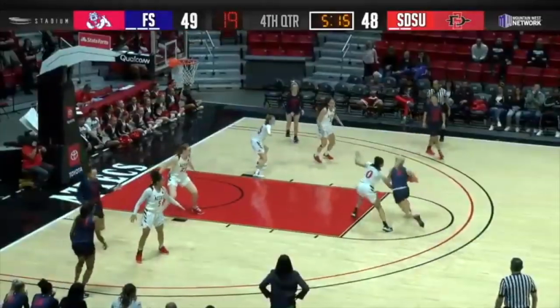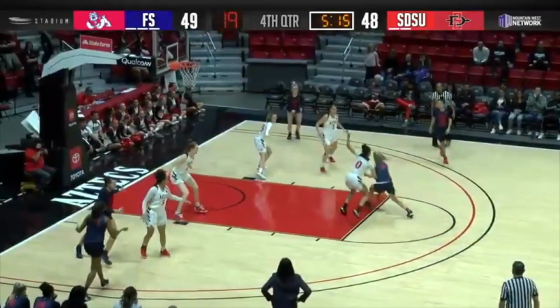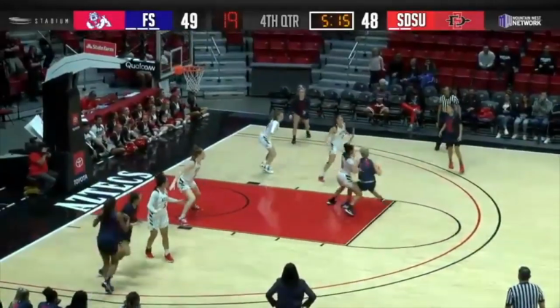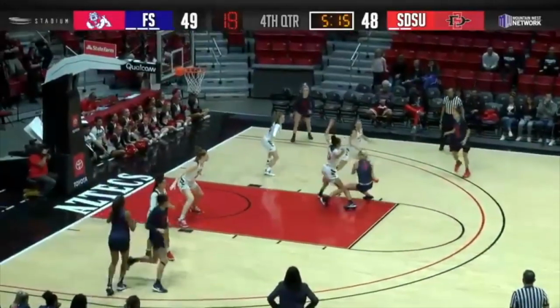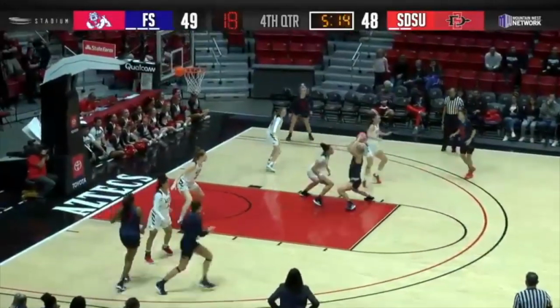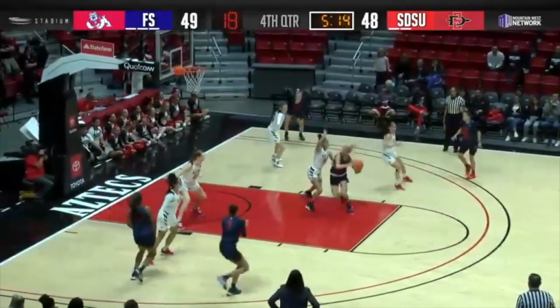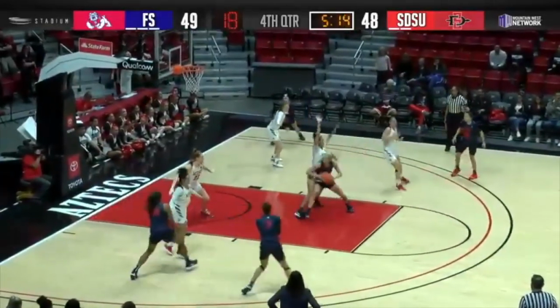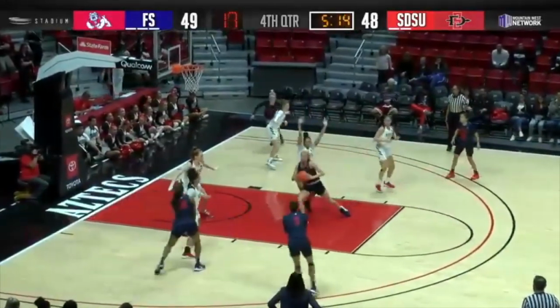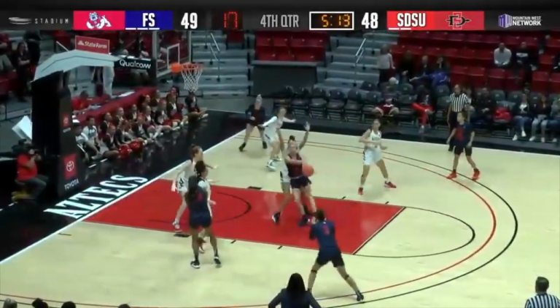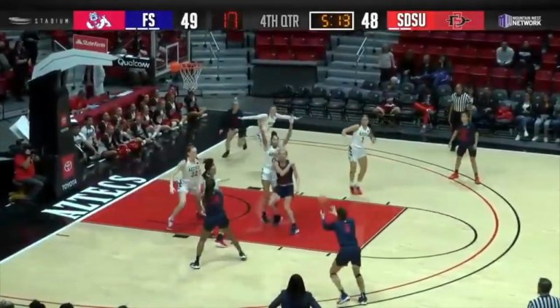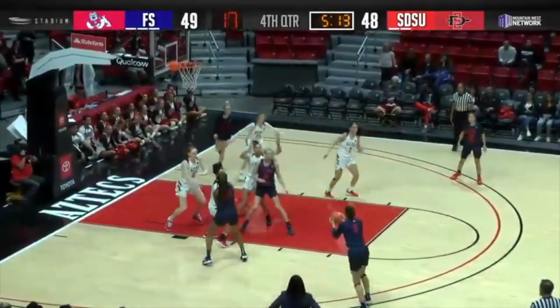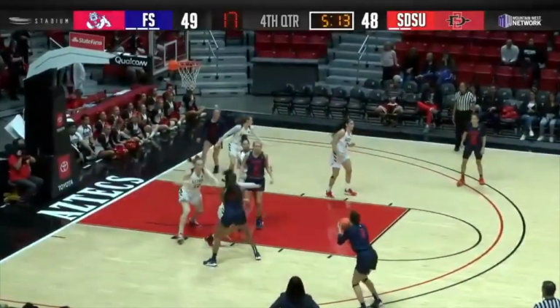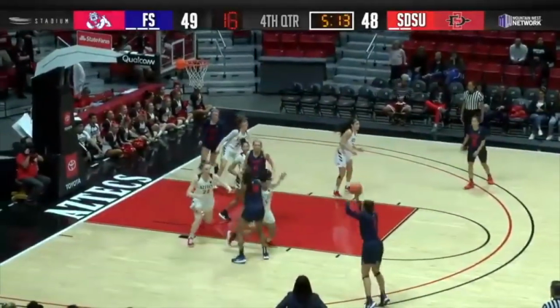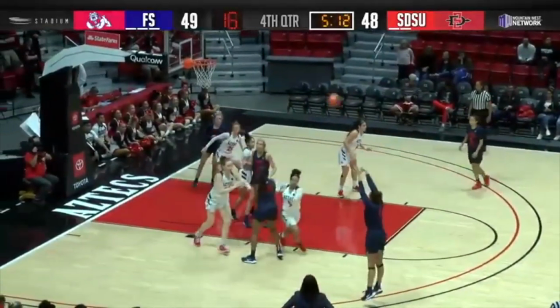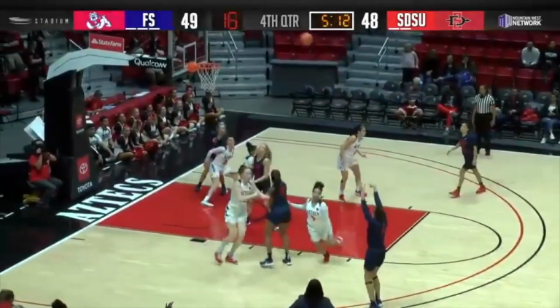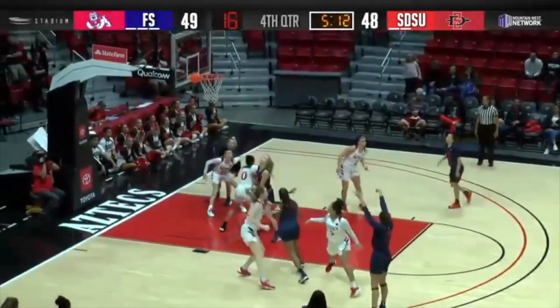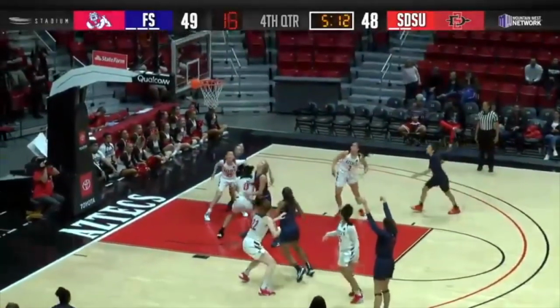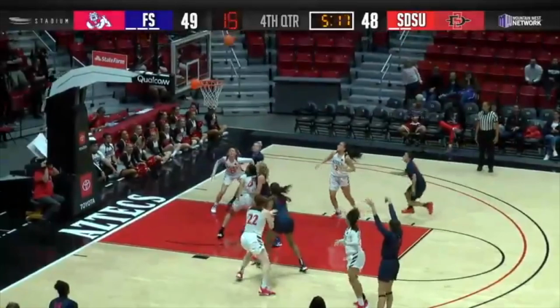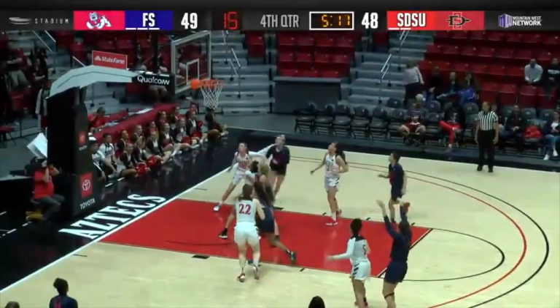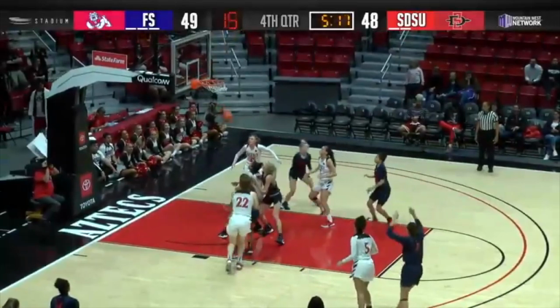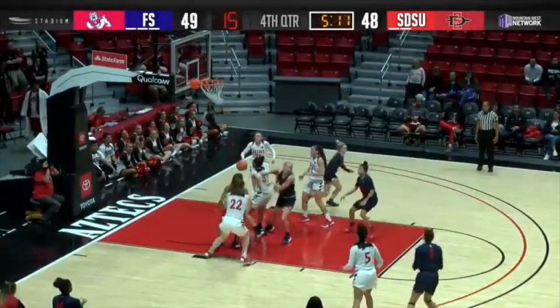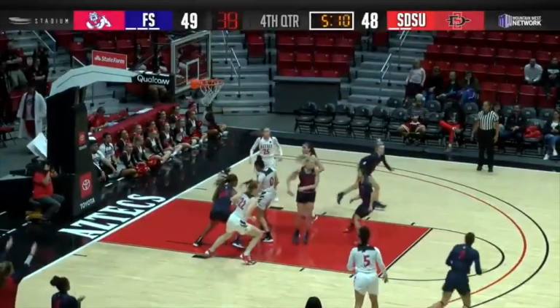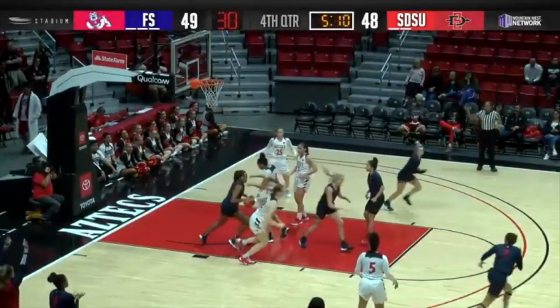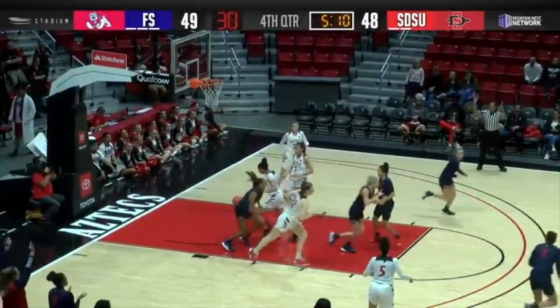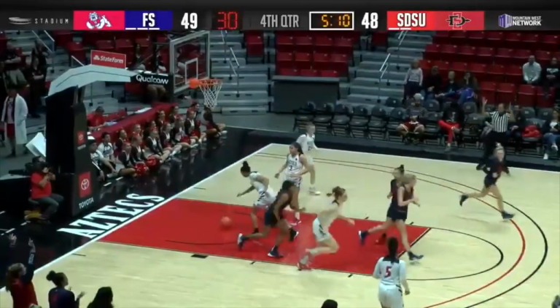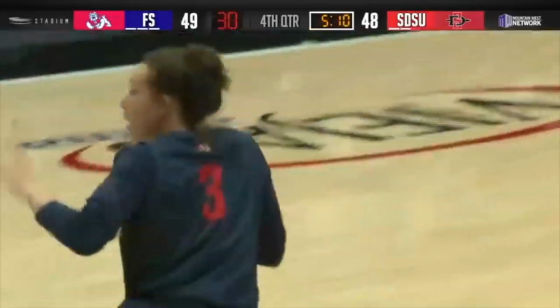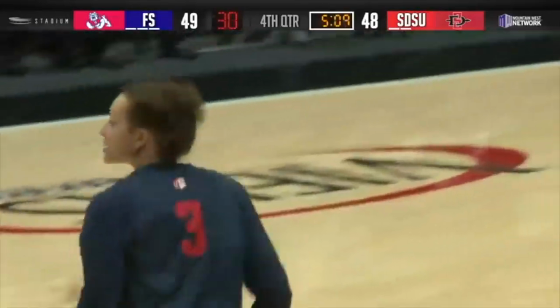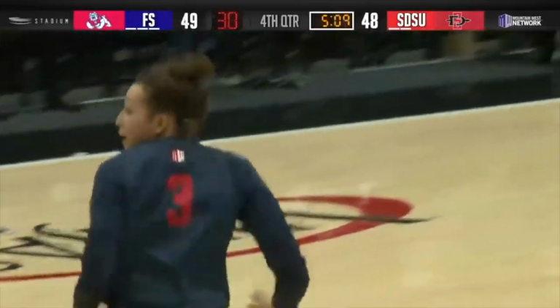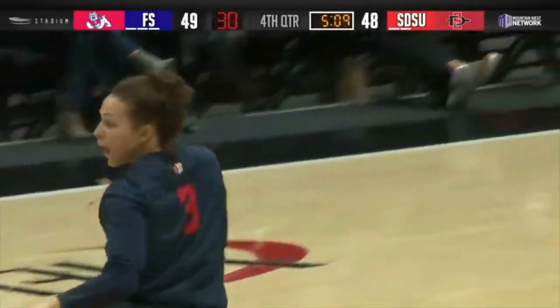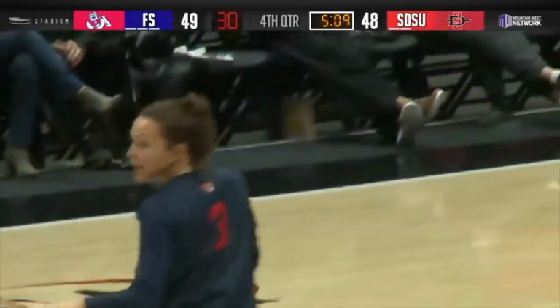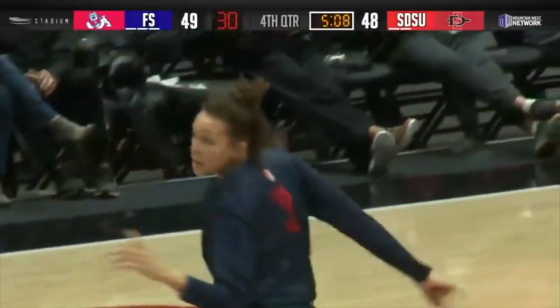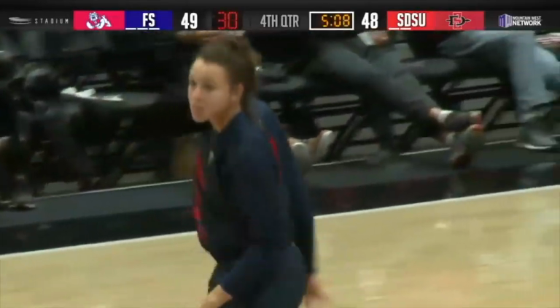Udi going to drive it against Villas, steps underneath, can't shoot, kicks out to Kinzer for three — and another one buried by Fresno State.